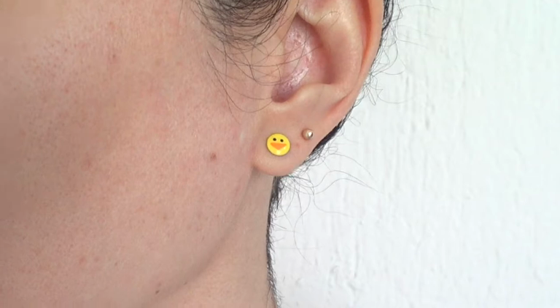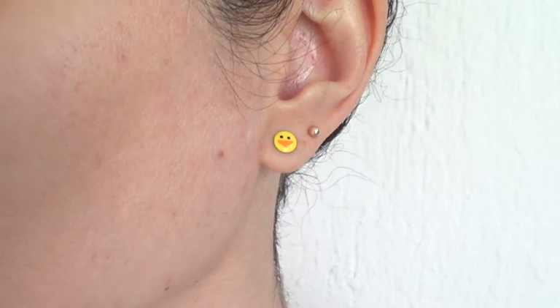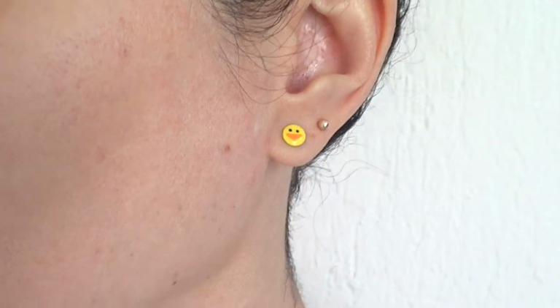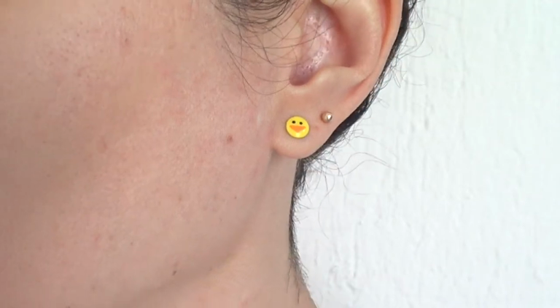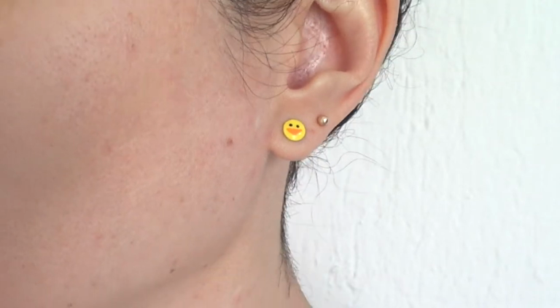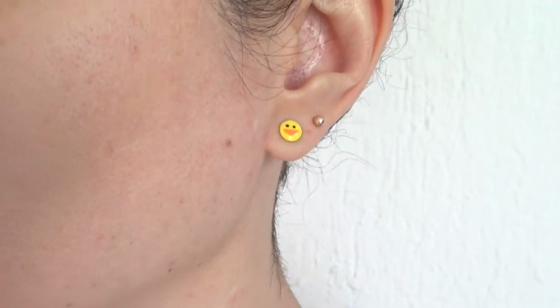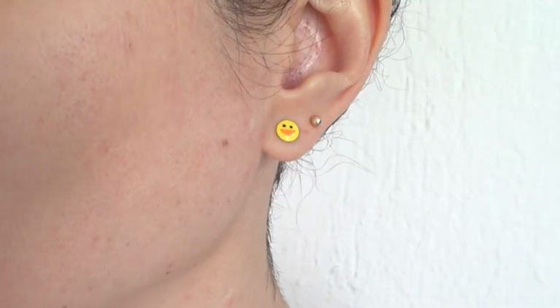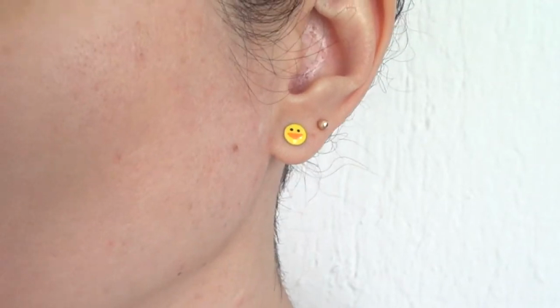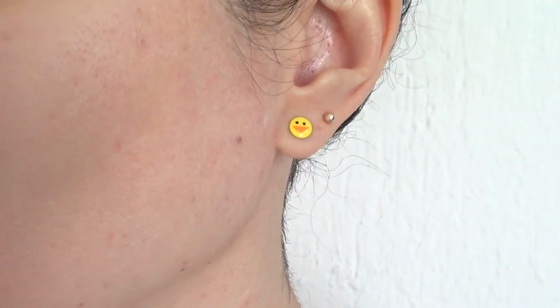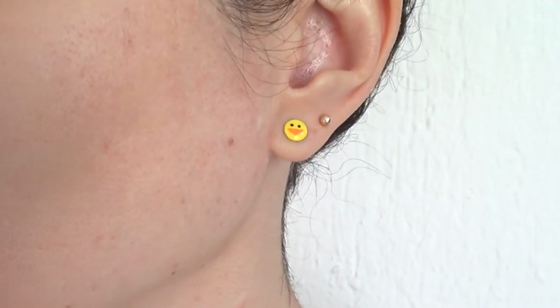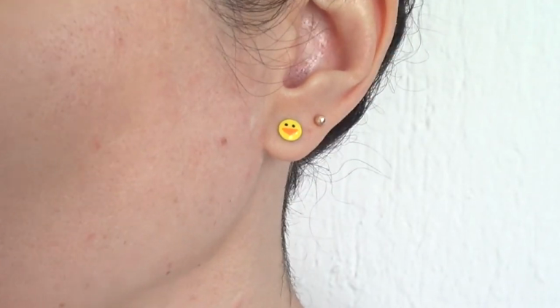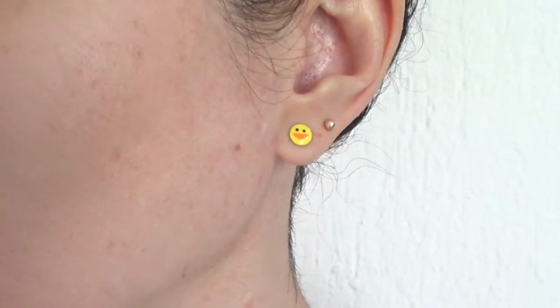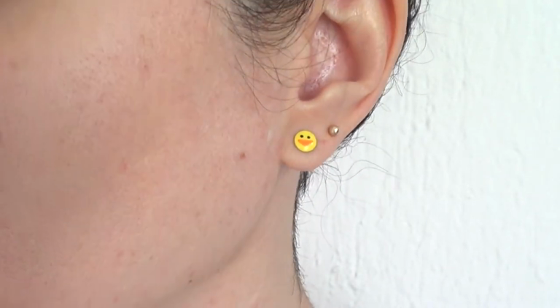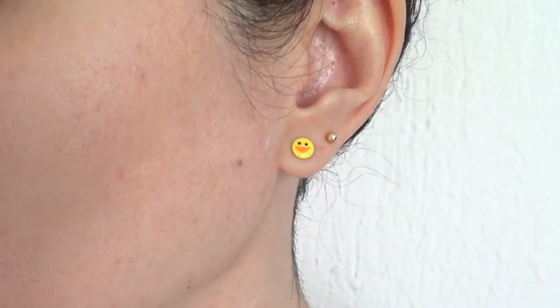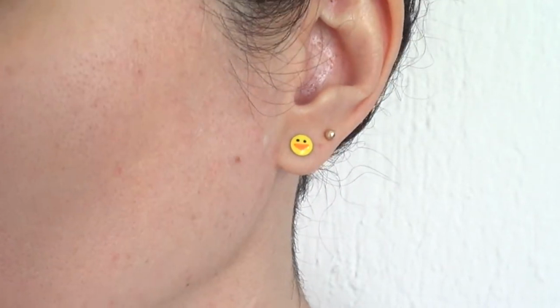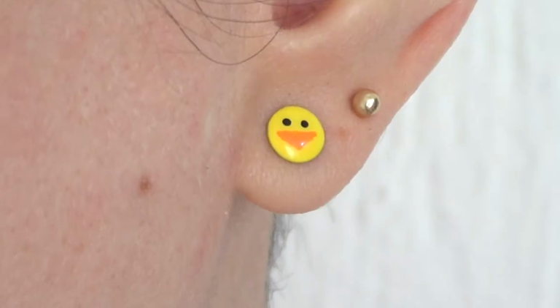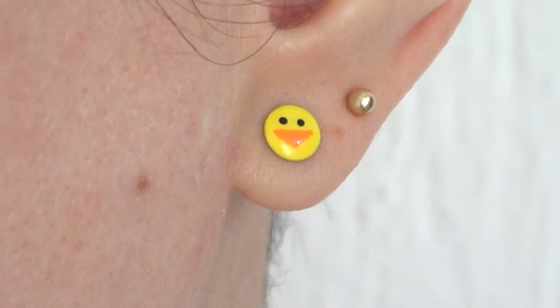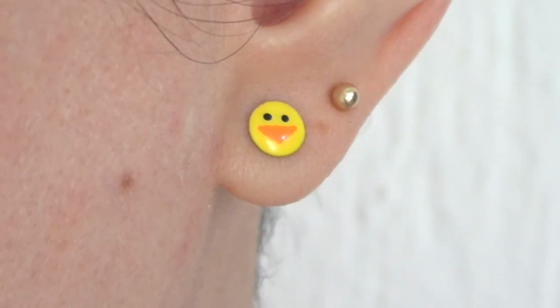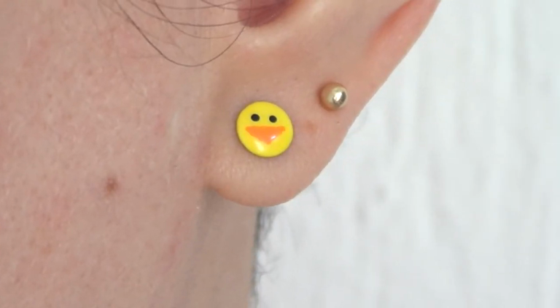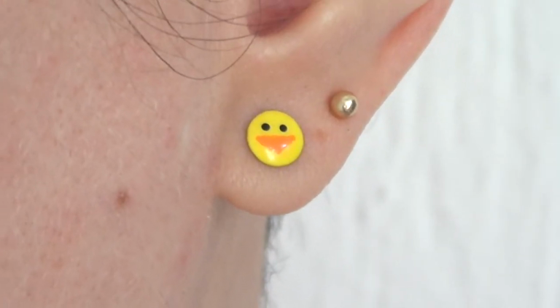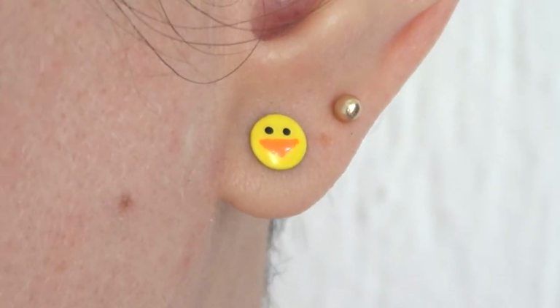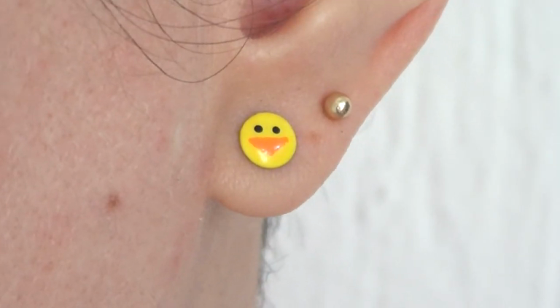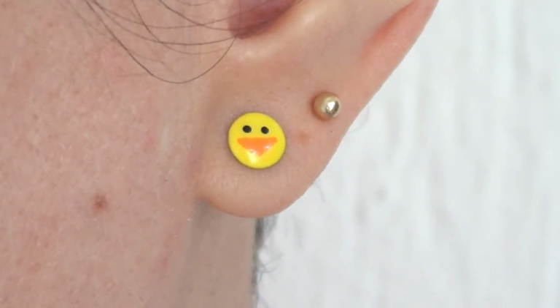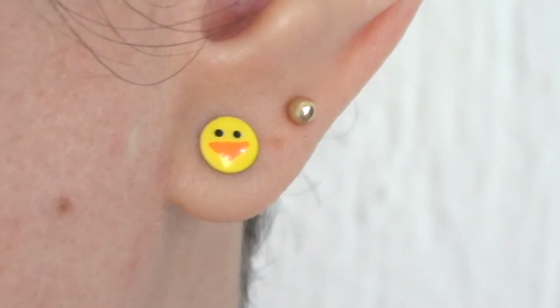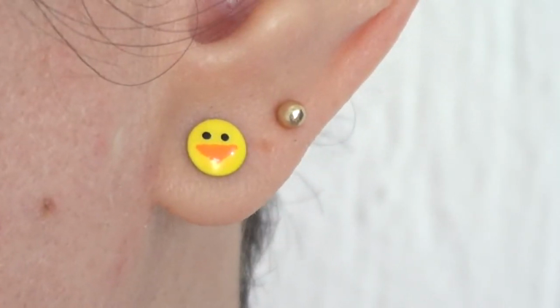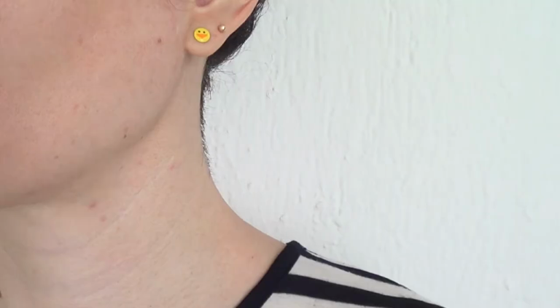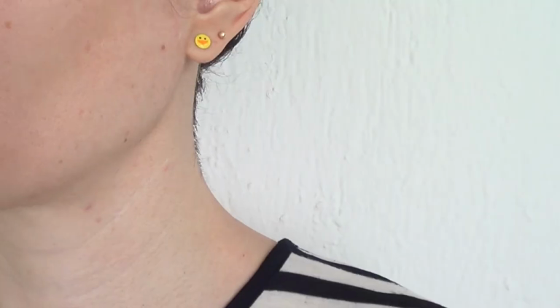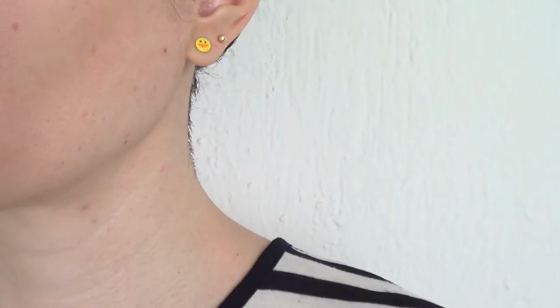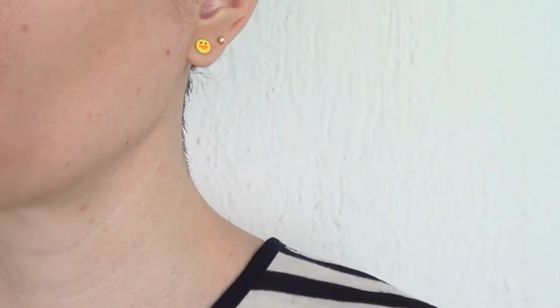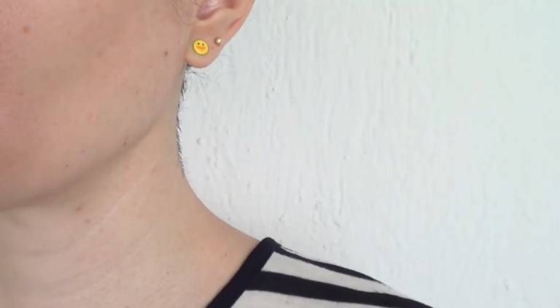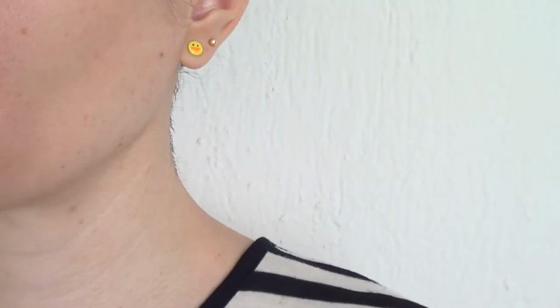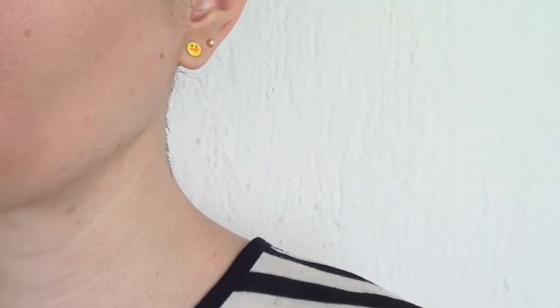Hey guys, it's Brennys. So today we're going to be making the super cute and easy Cheeks stud earrings.